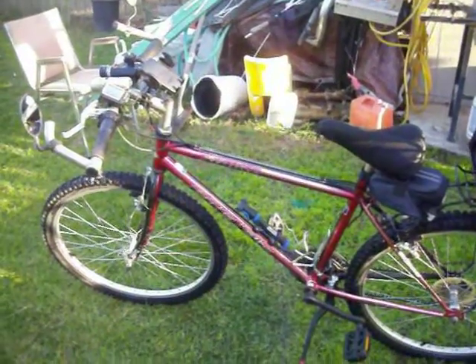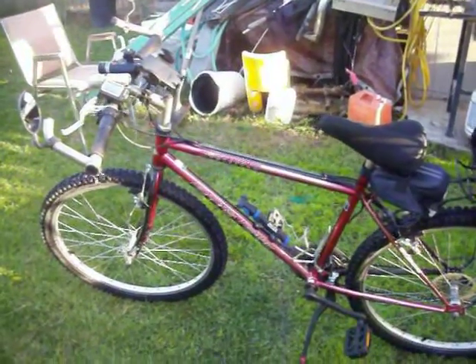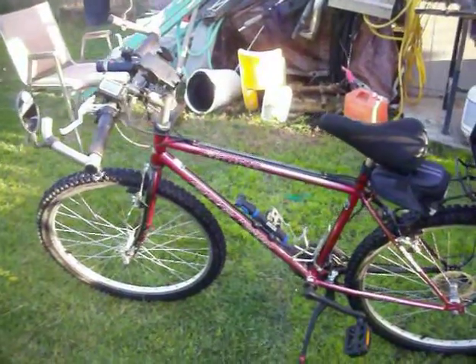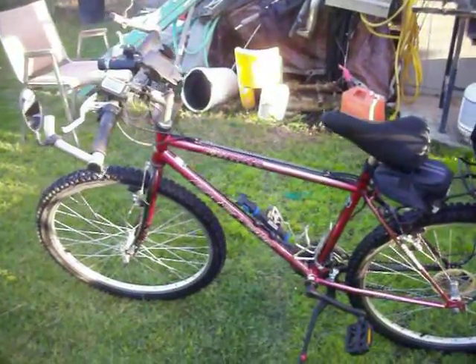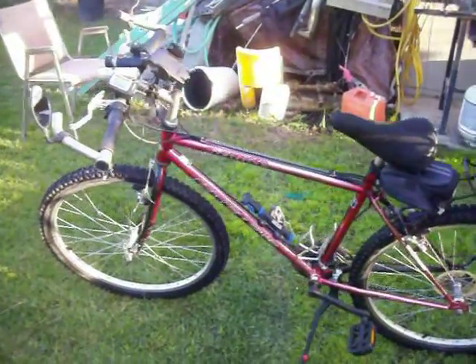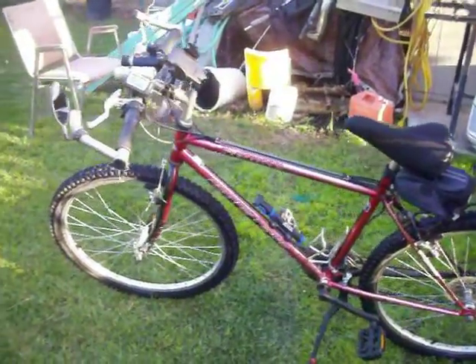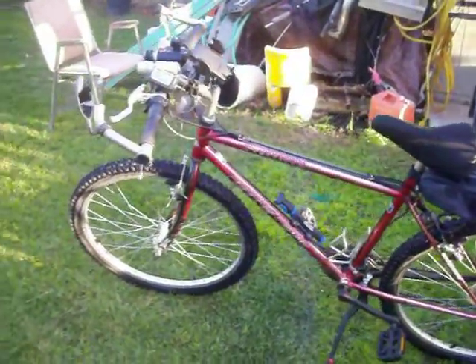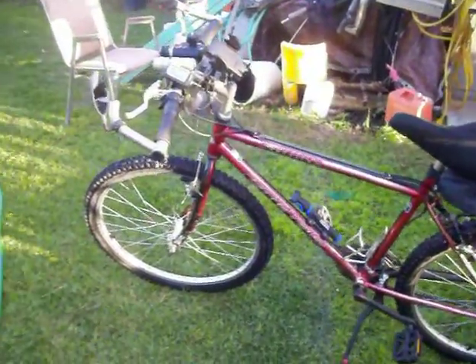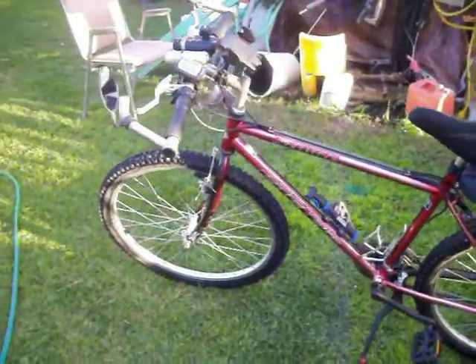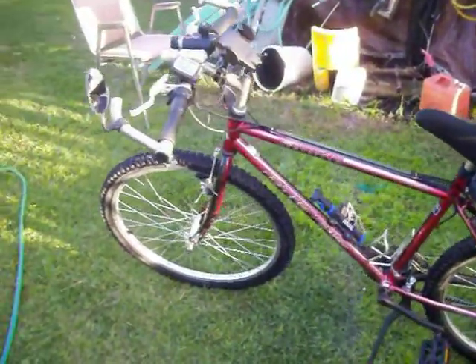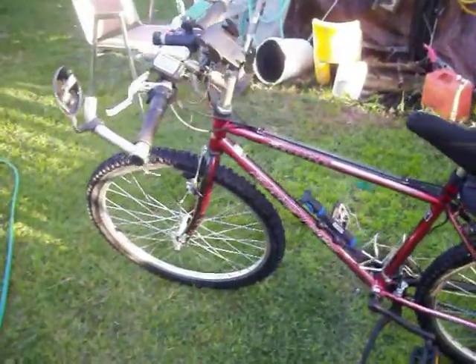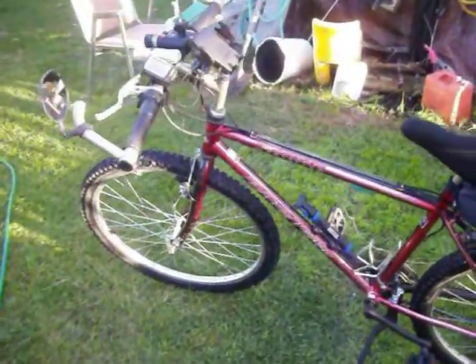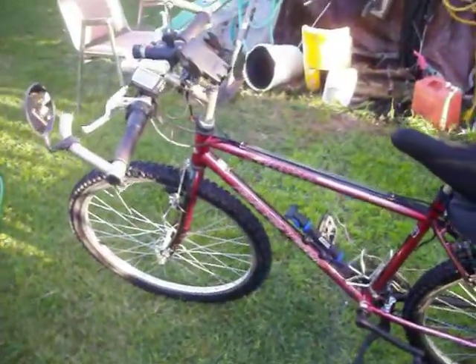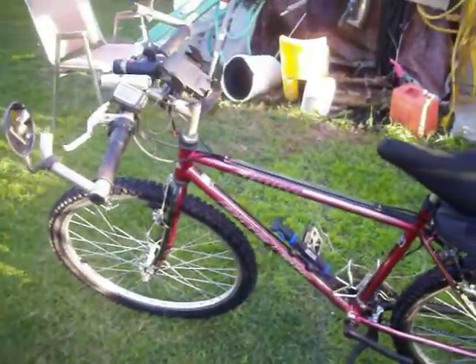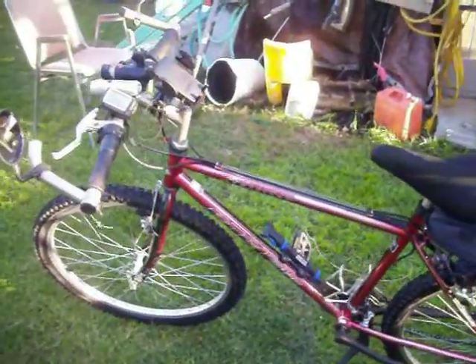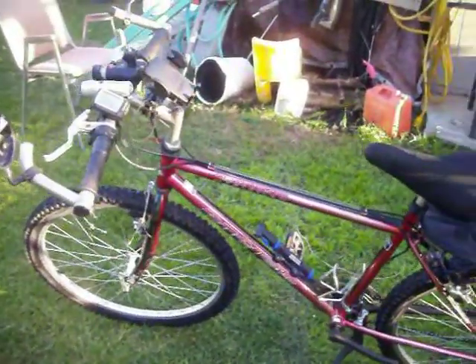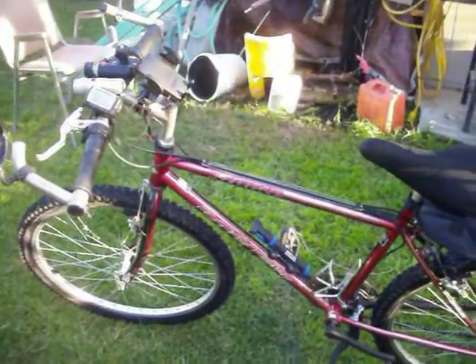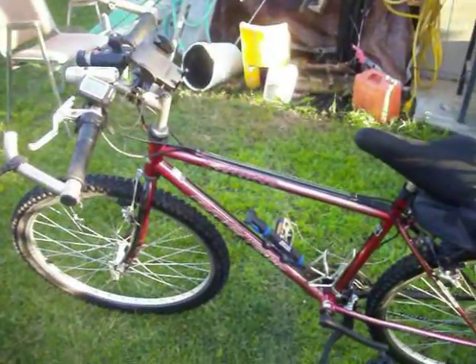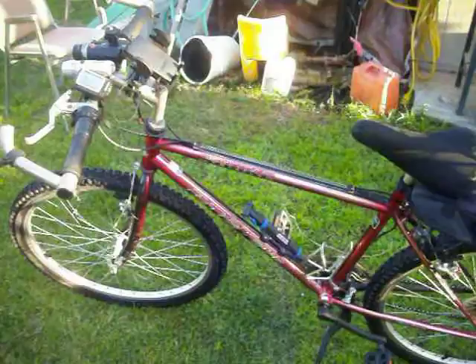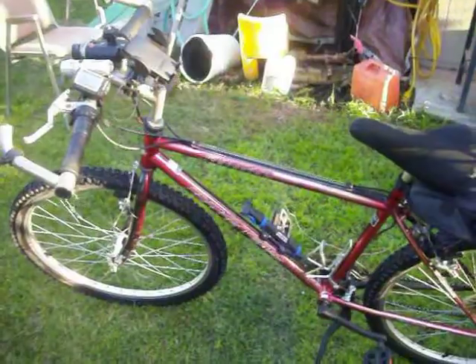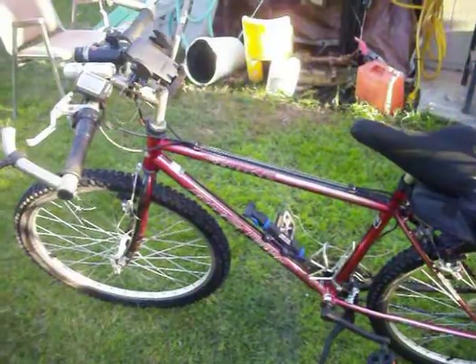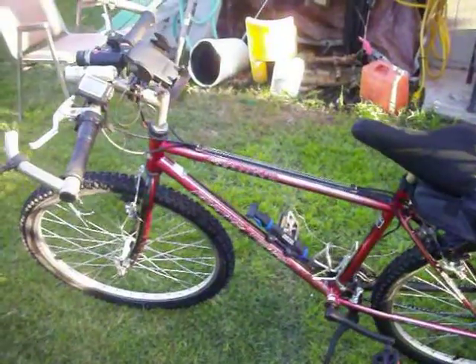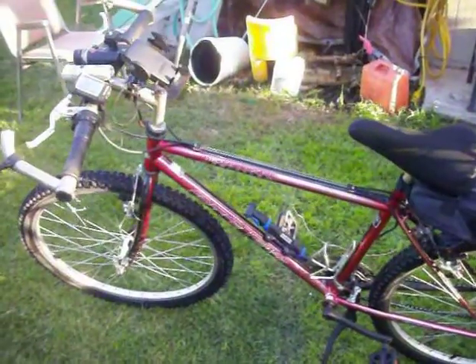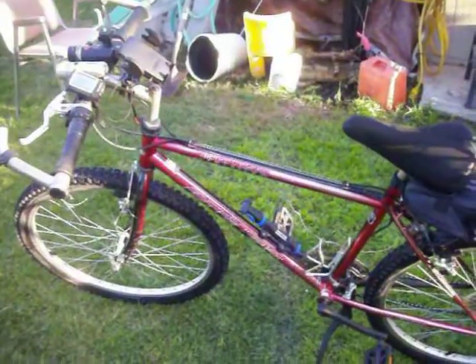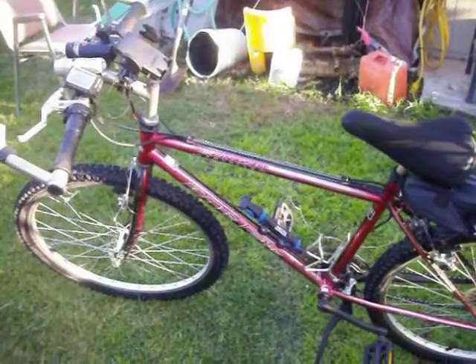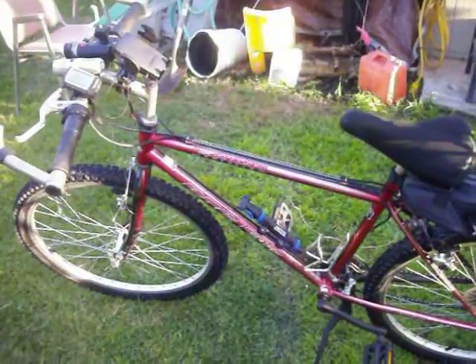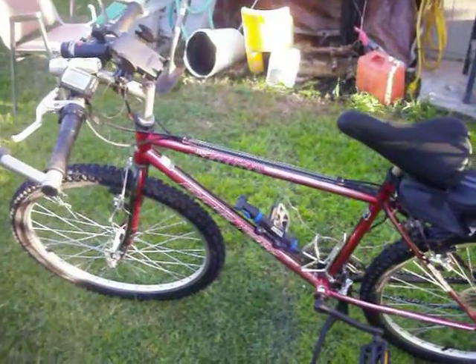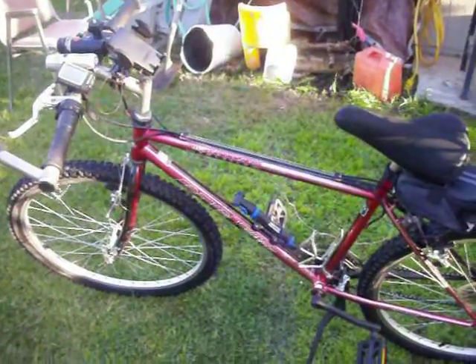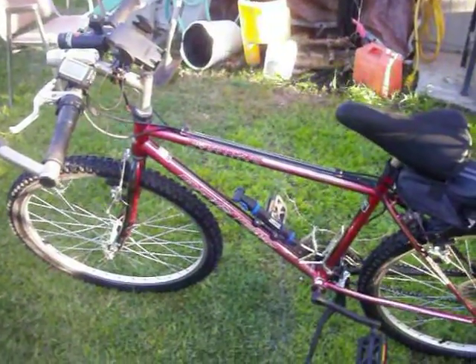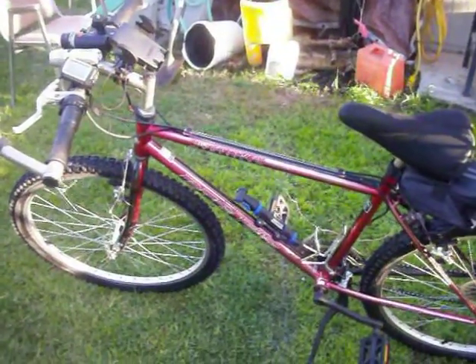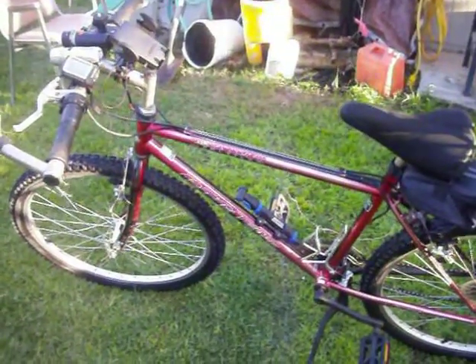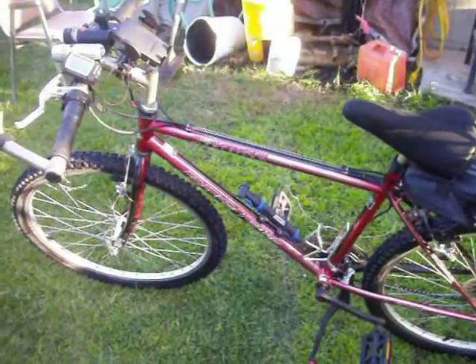Hey, what's up everybody? It's me, Mr. Mysterio 1982 here. I just washed my bike really quick.